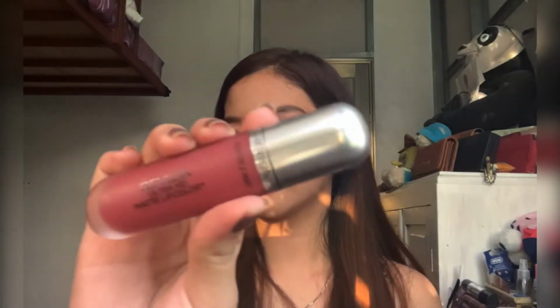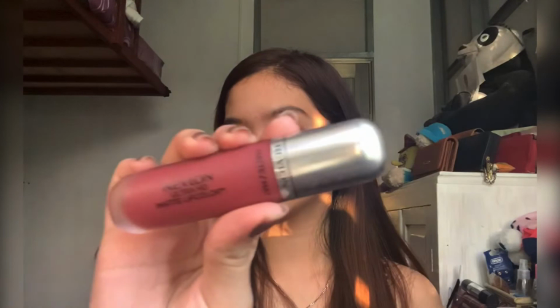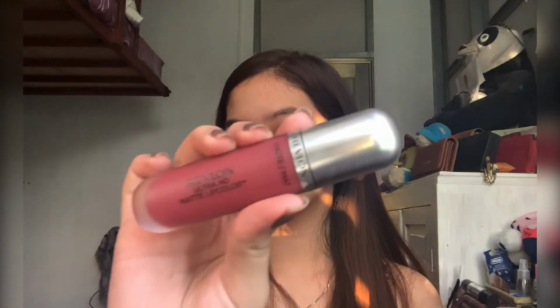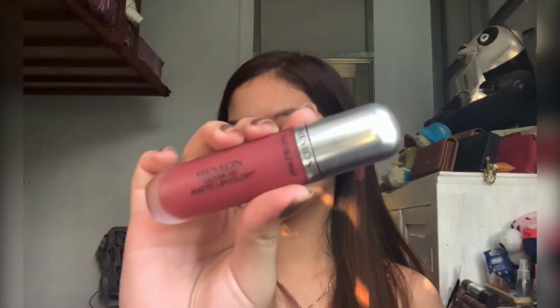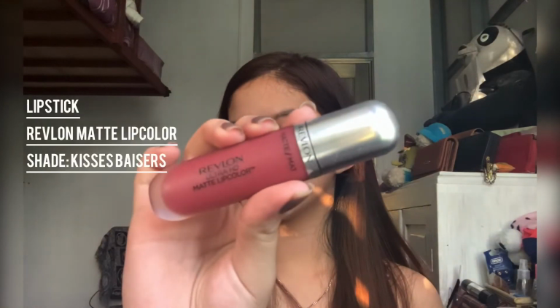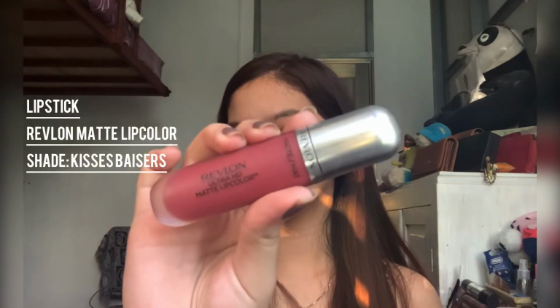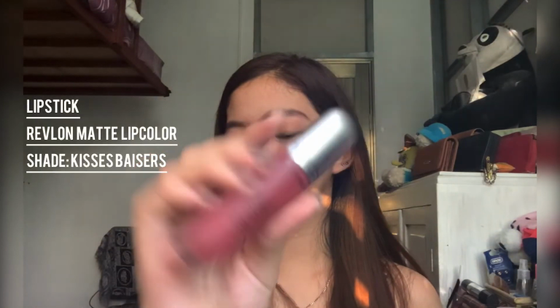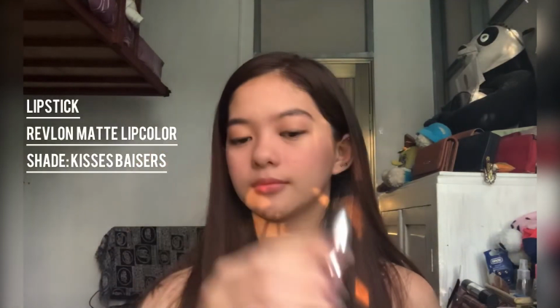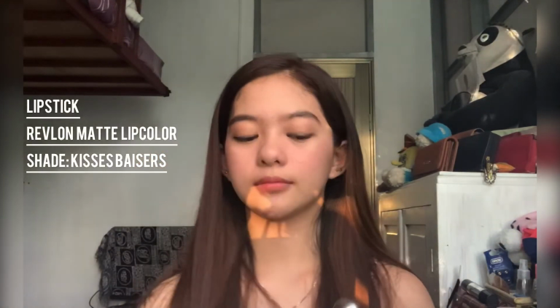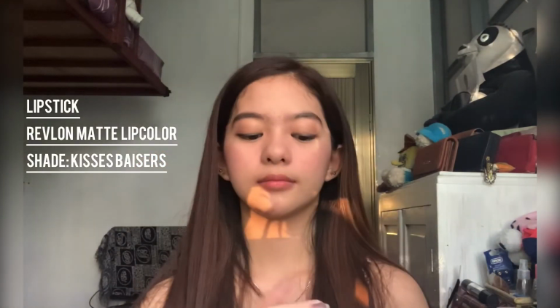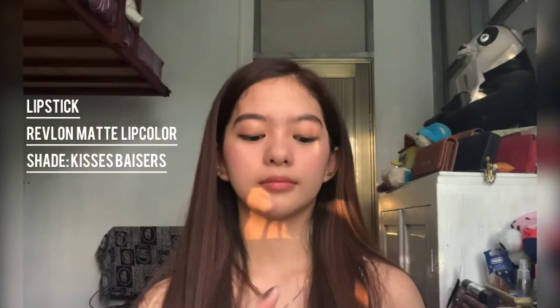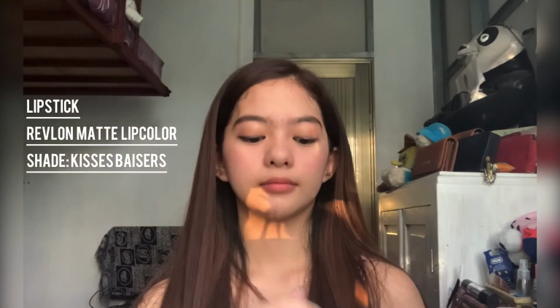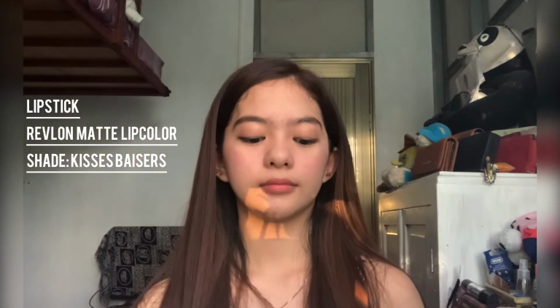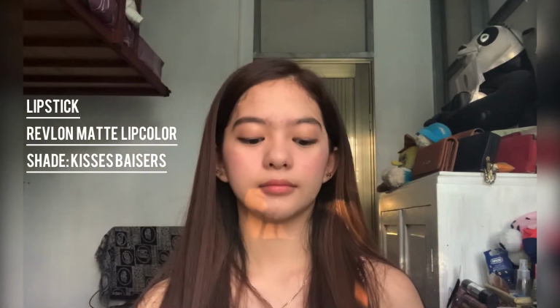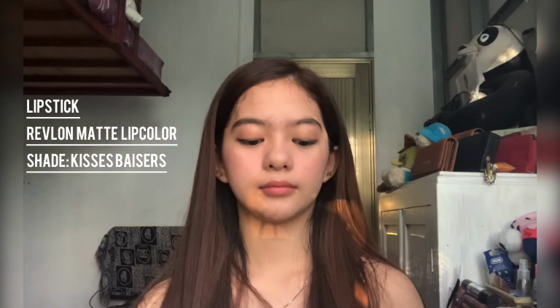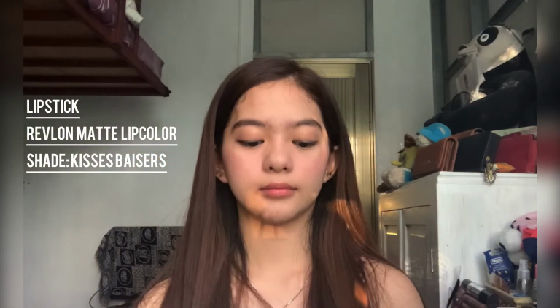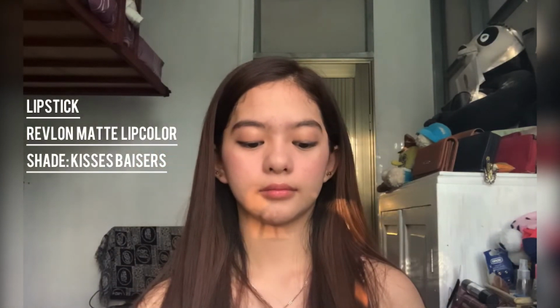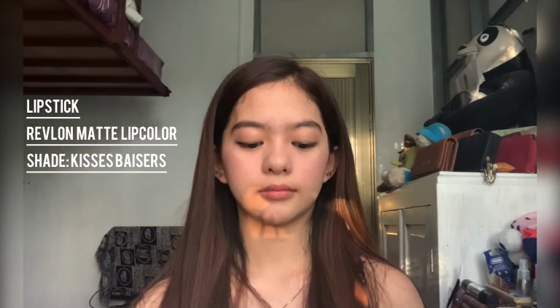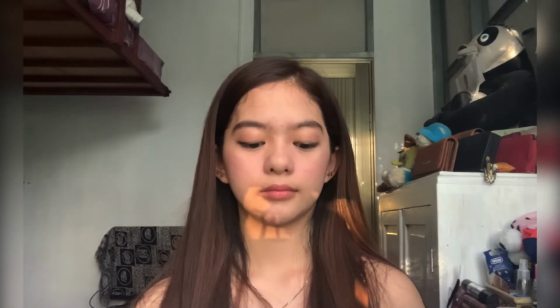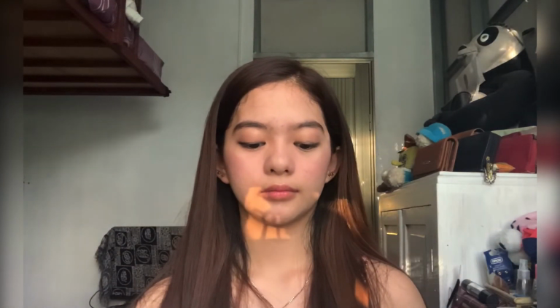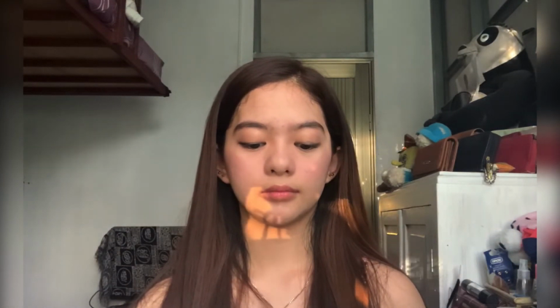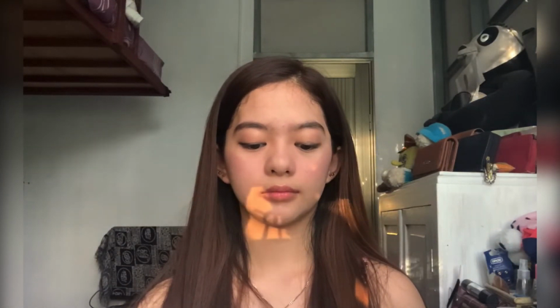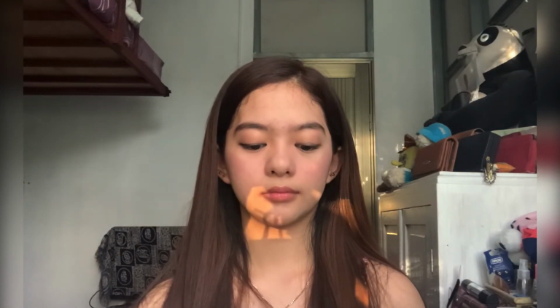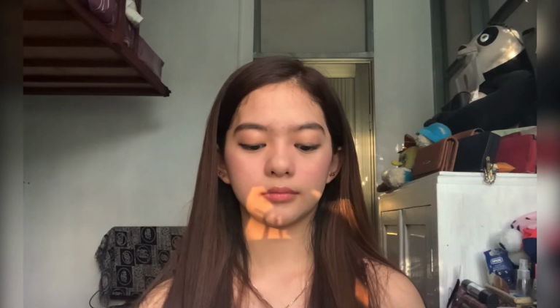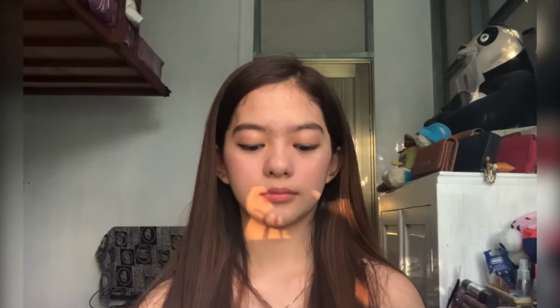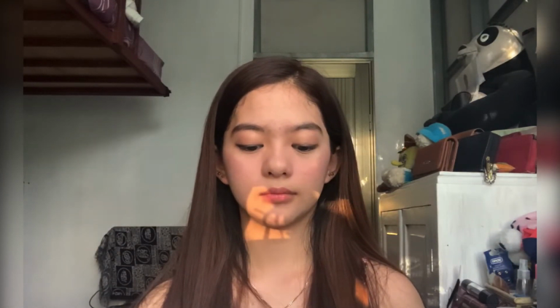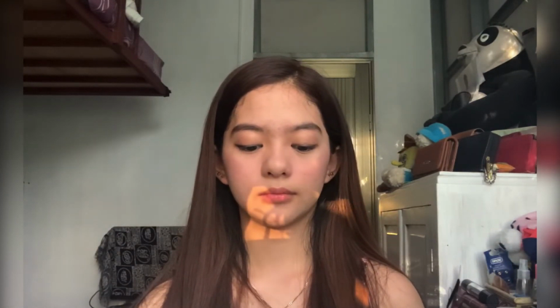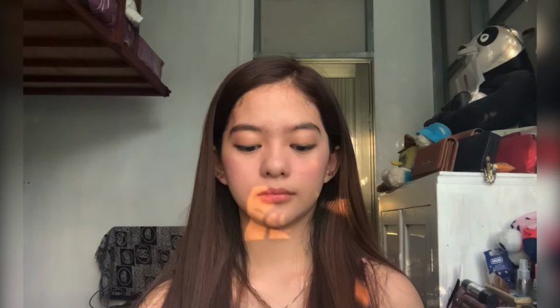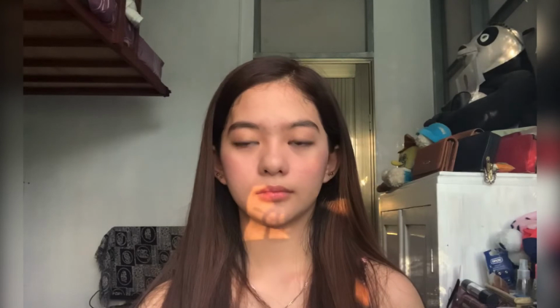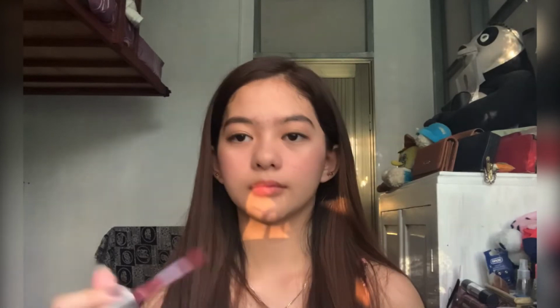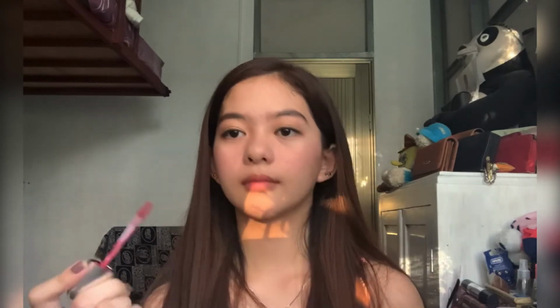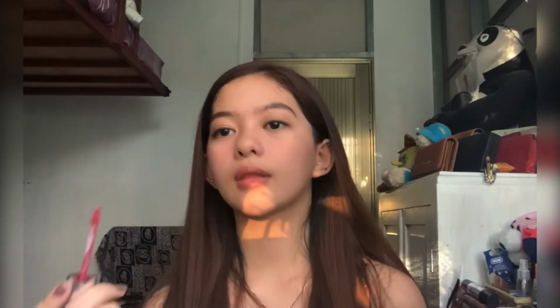For my lips, I'm using this RIB Long Wear HD Matte Lip Color in the shade R644.